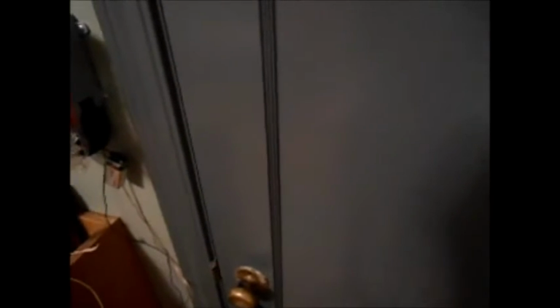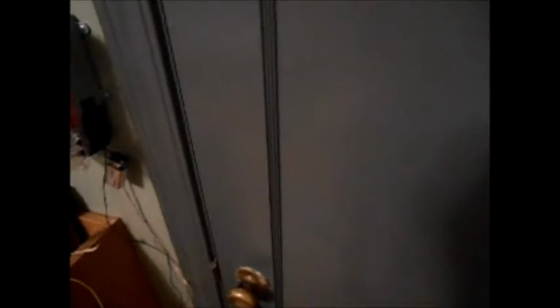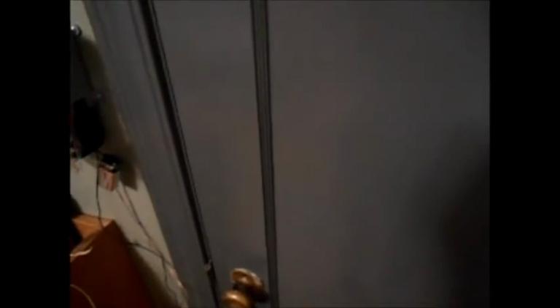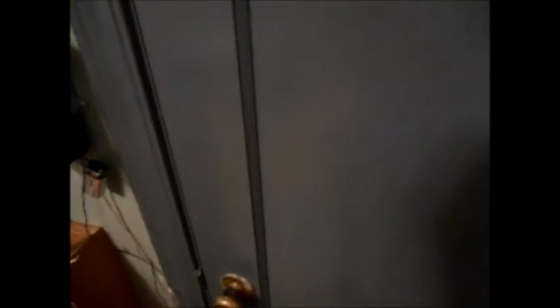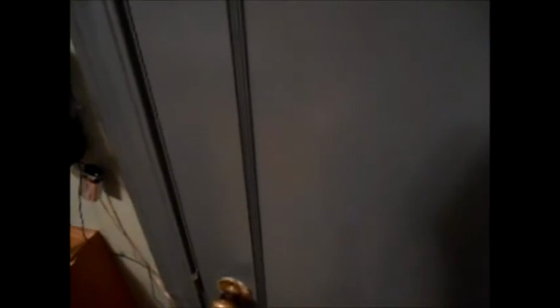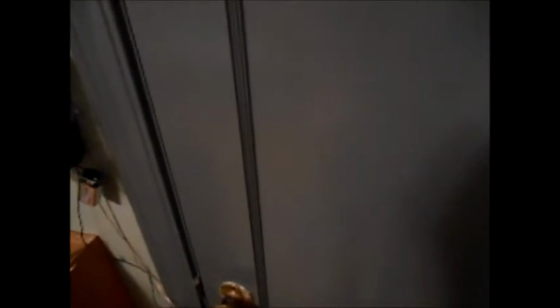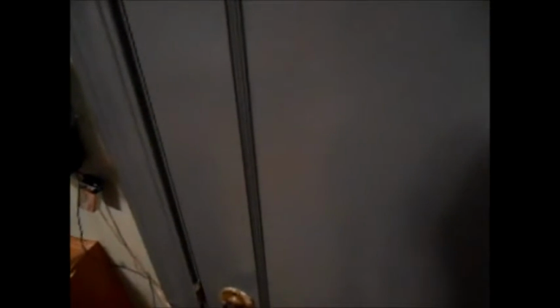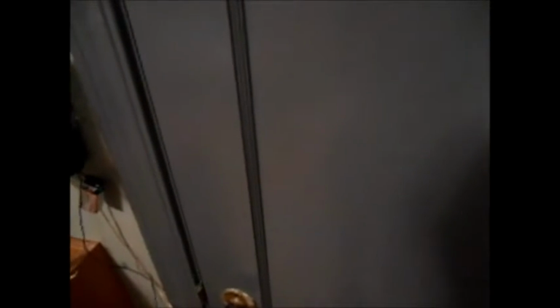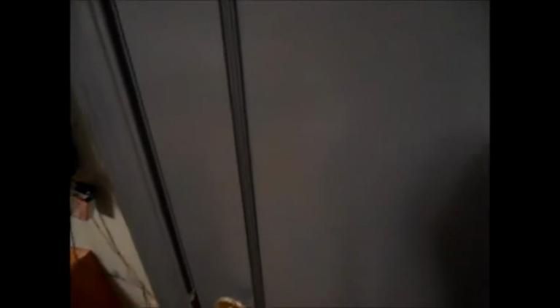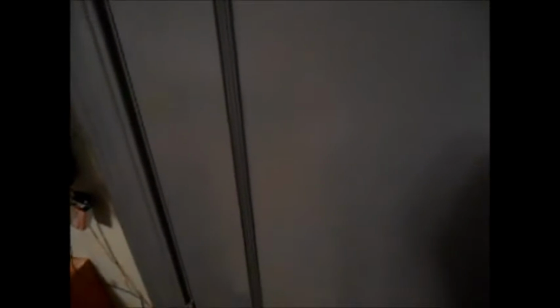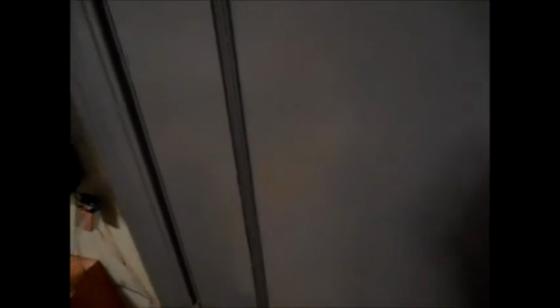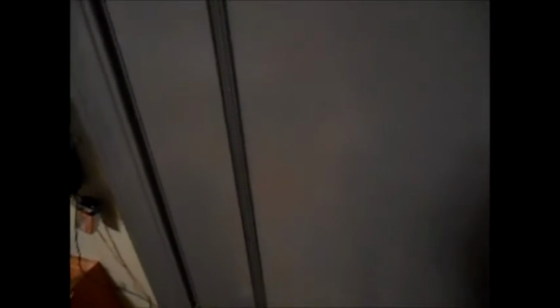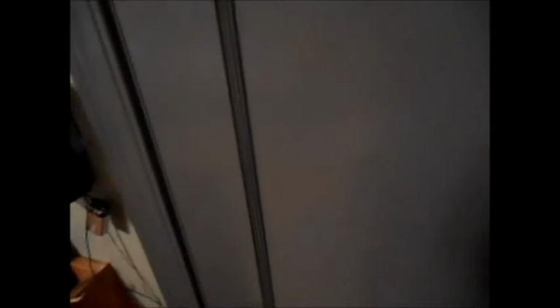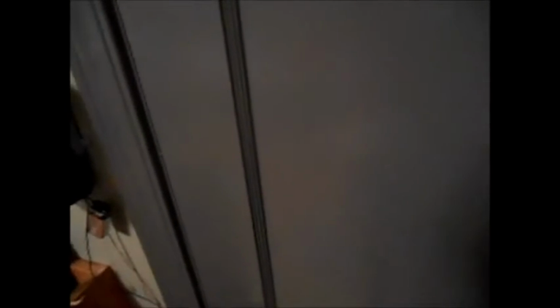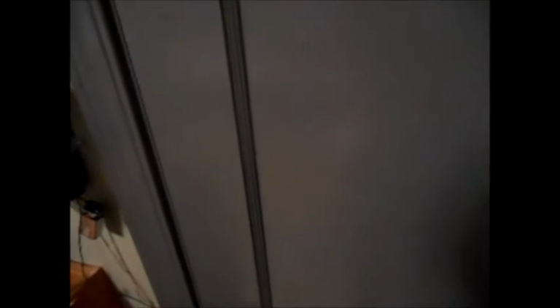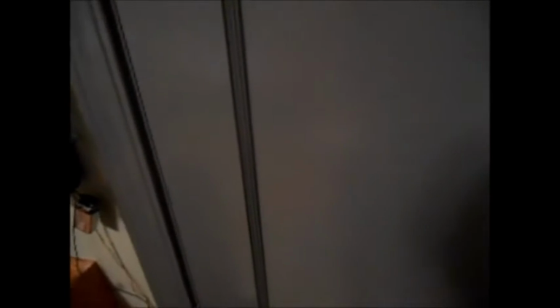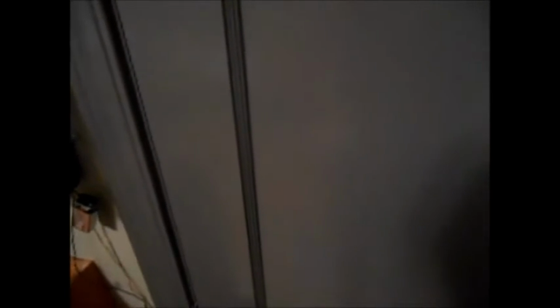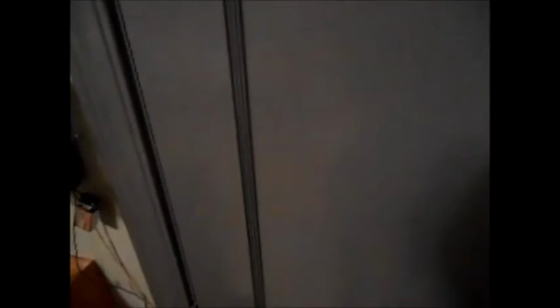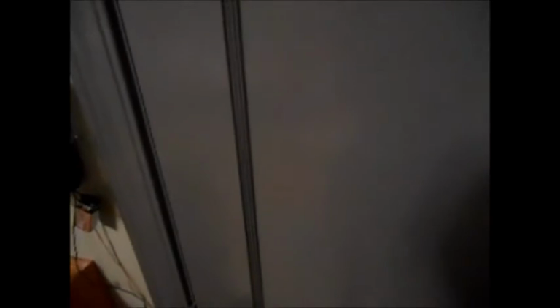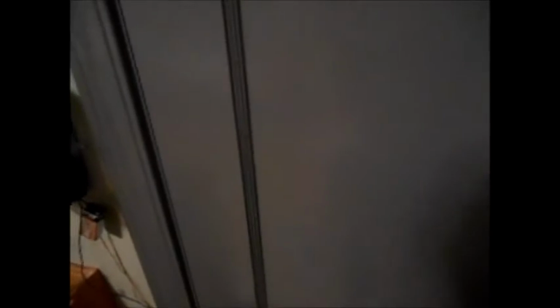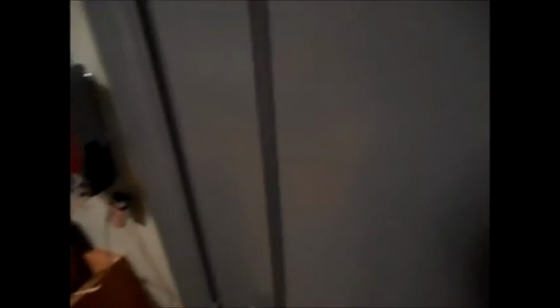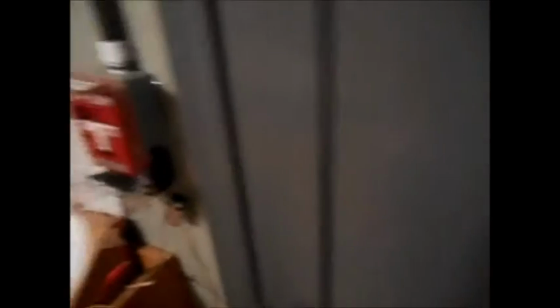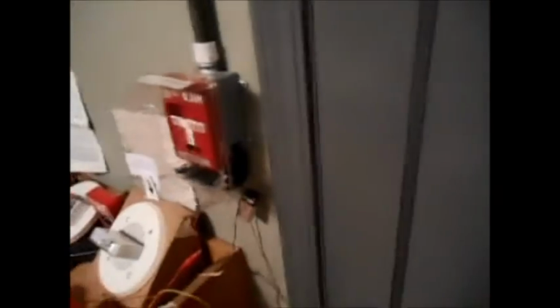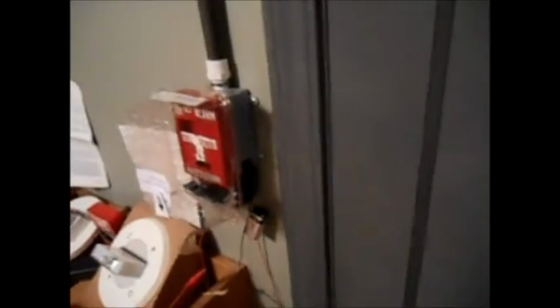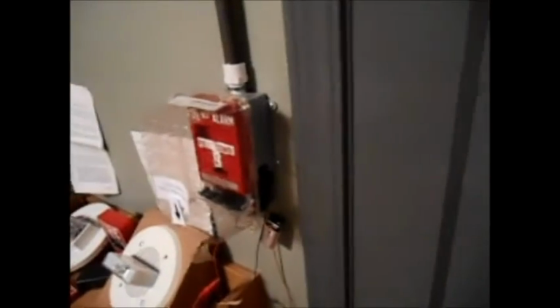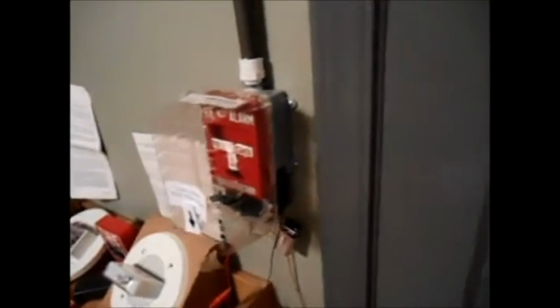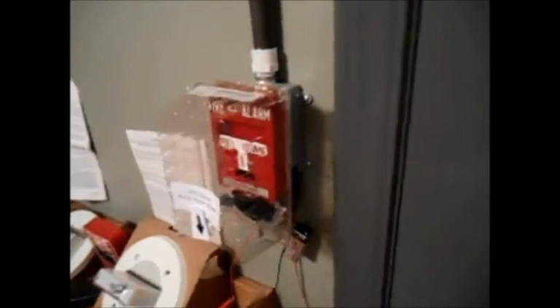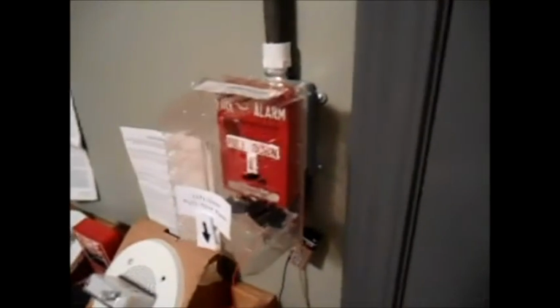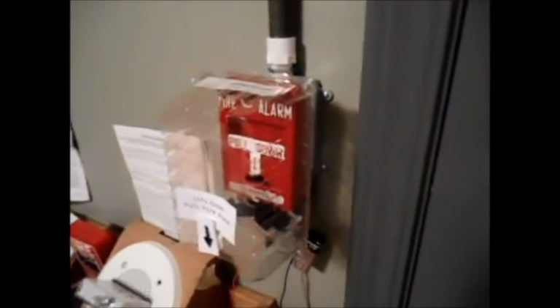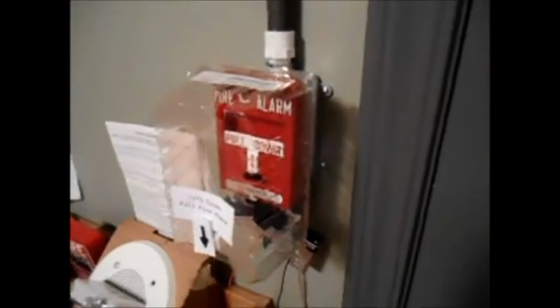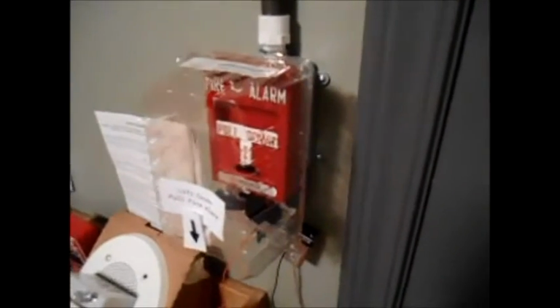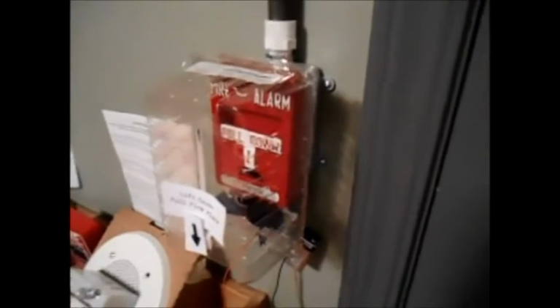Hey guys, it's Carter from Wheel of Fire Alarms here, and today I'm going to be doing a demonstration of the stopper I made from a strawberry box.